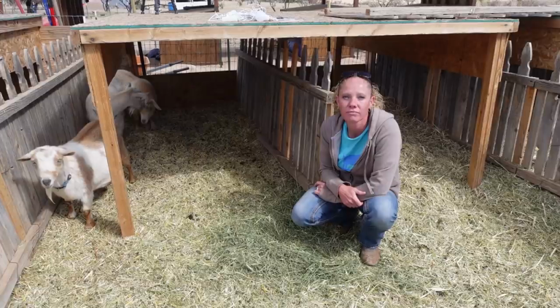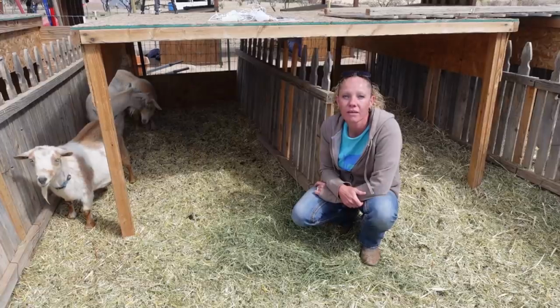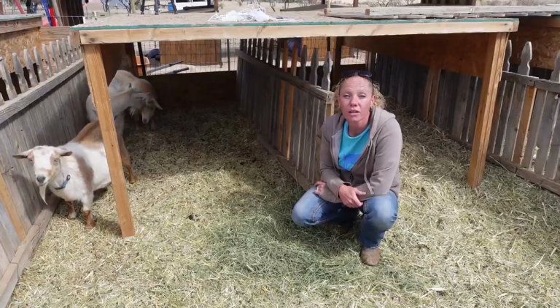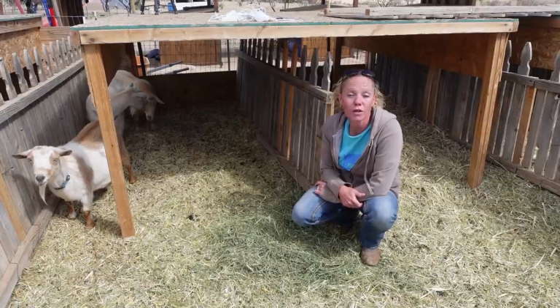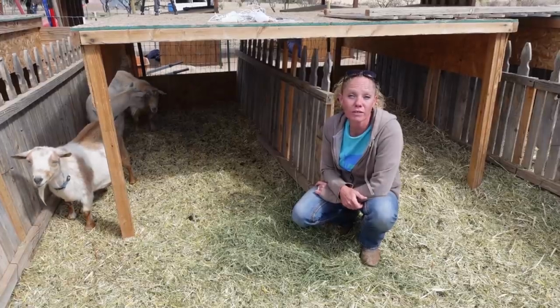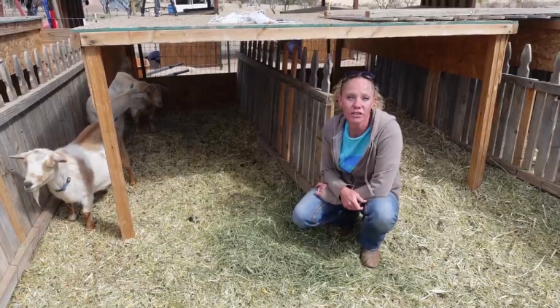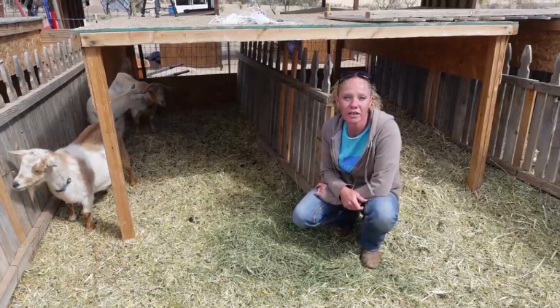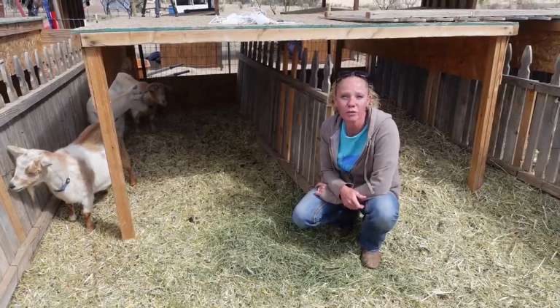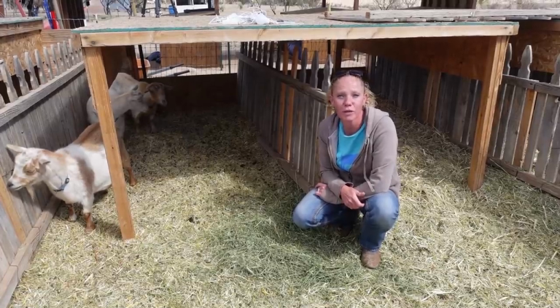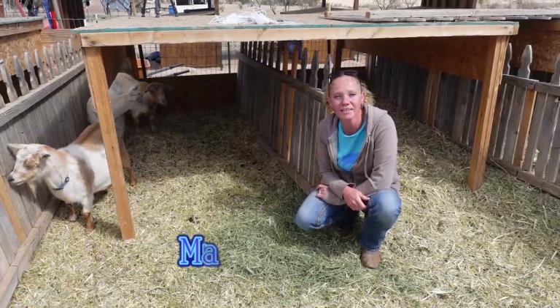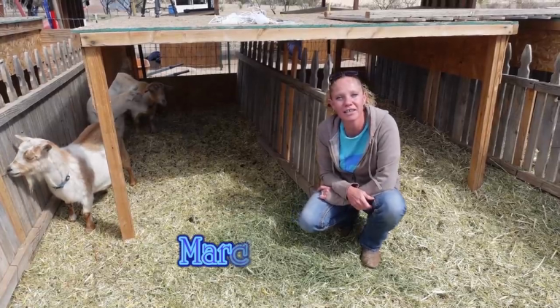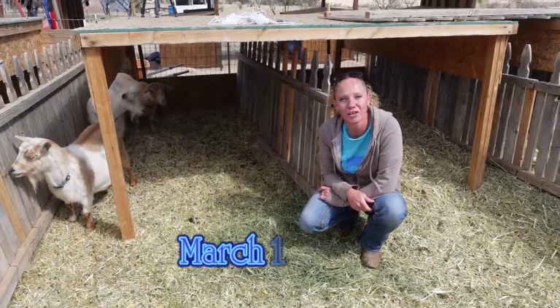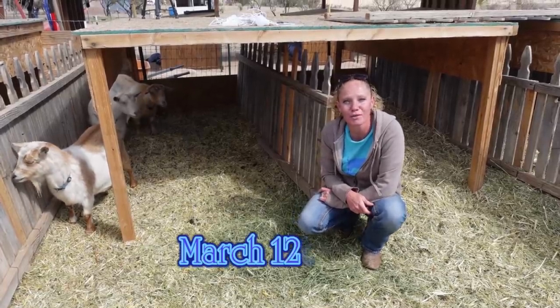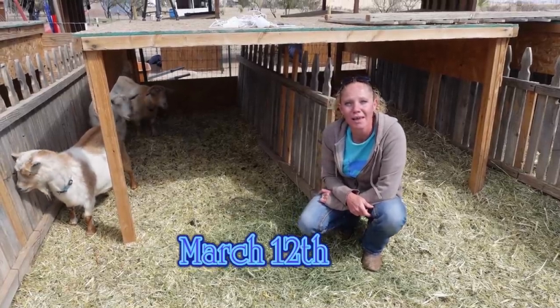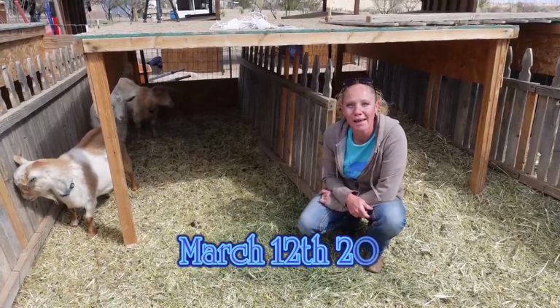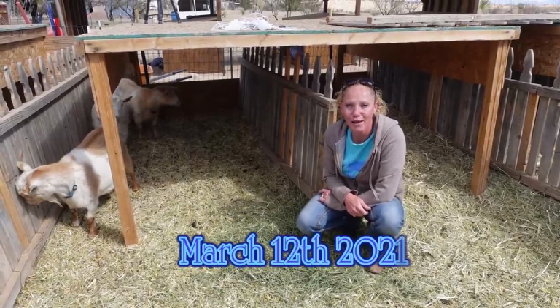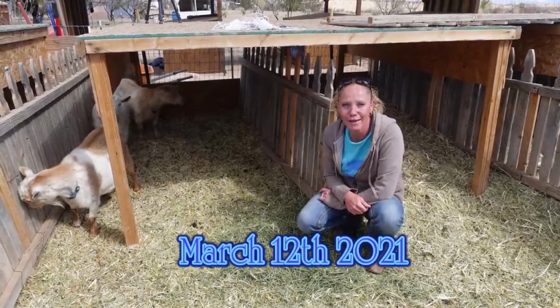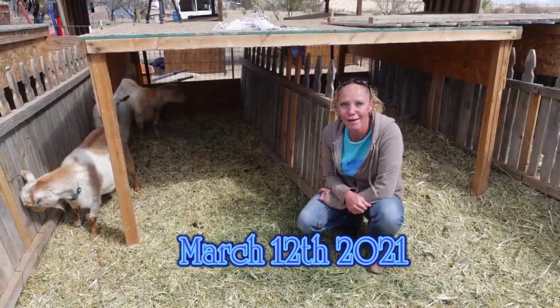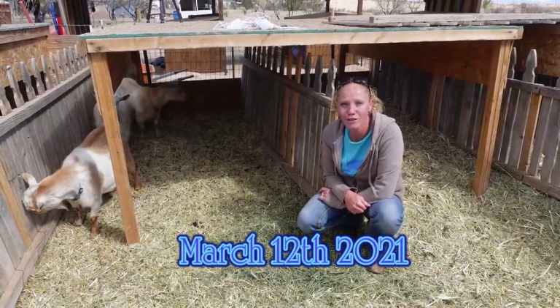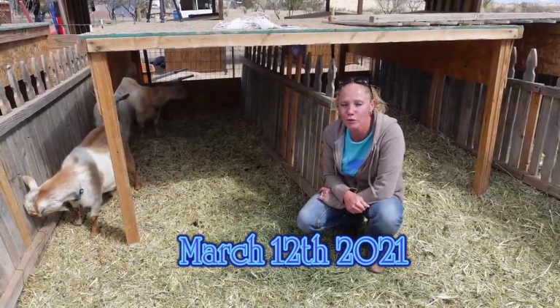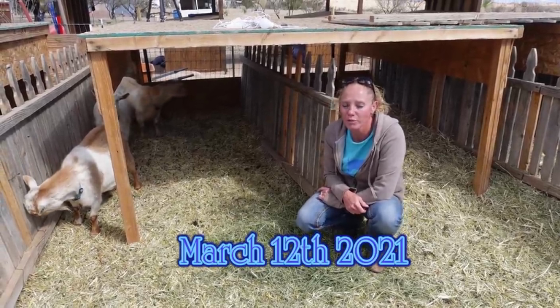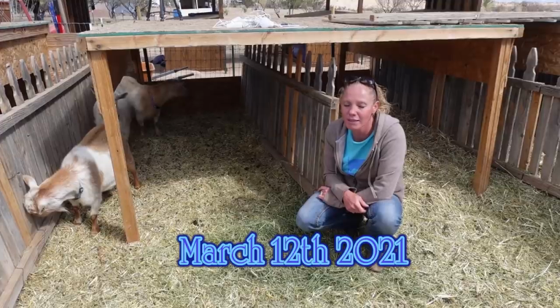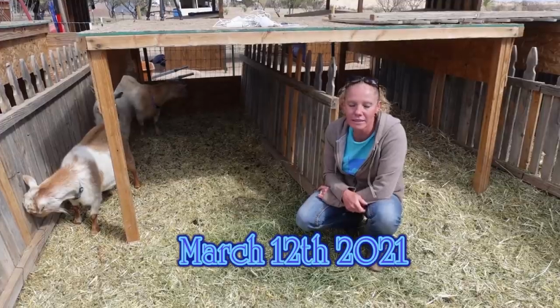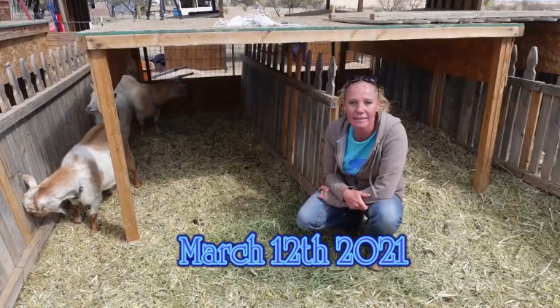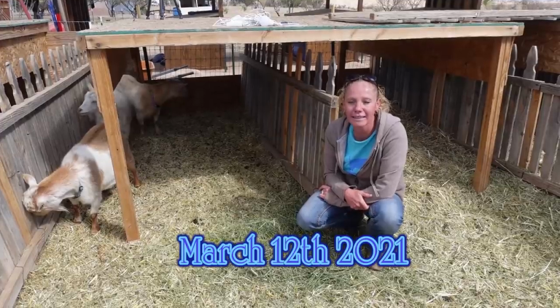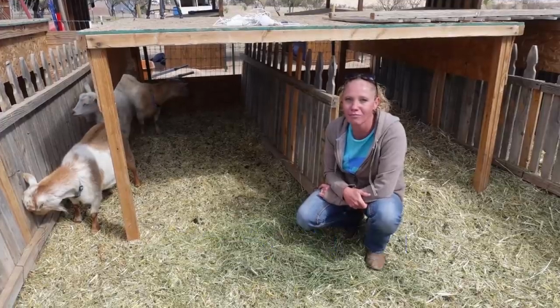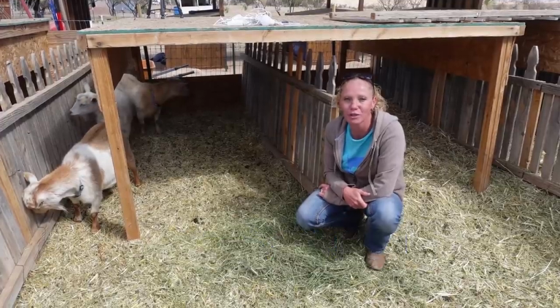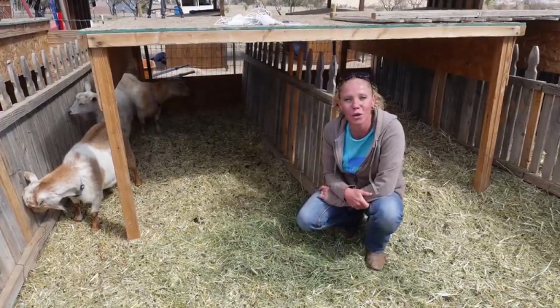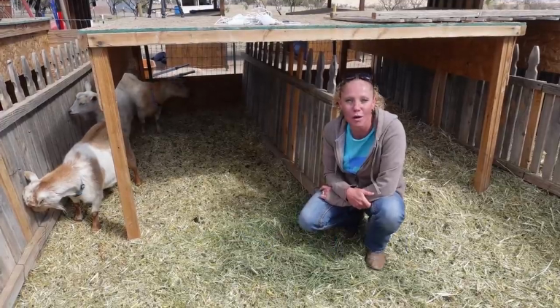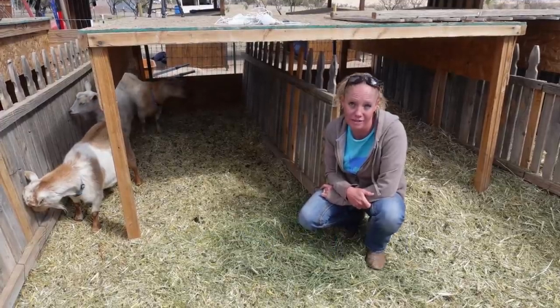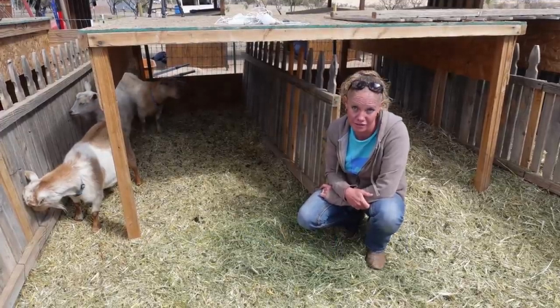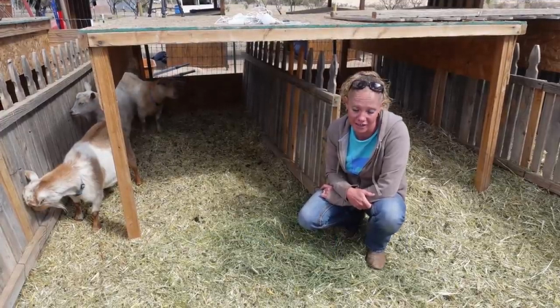Hello goat lovers! Crystal here with Blue Cactus Dairy Goats. Becky, our doe number 17, gave birth to quads yesterday.